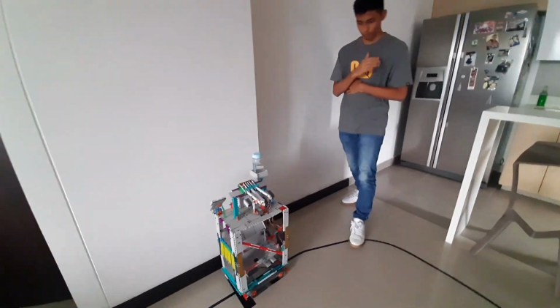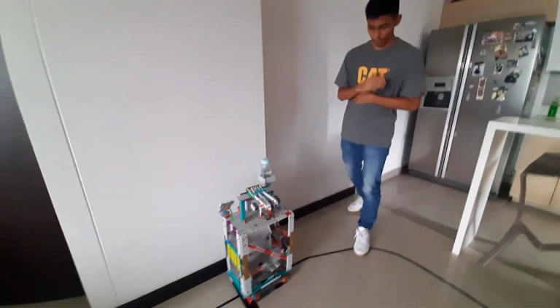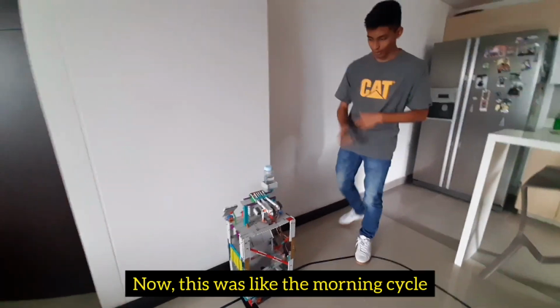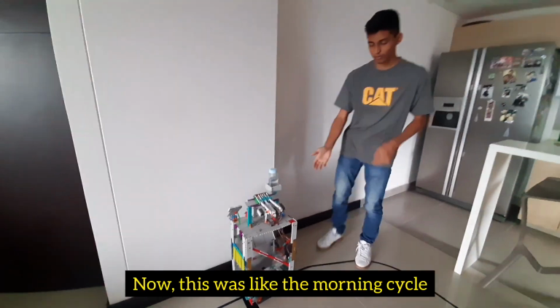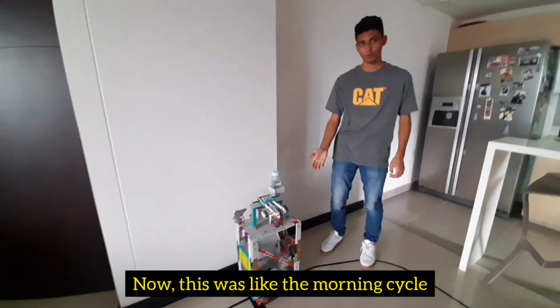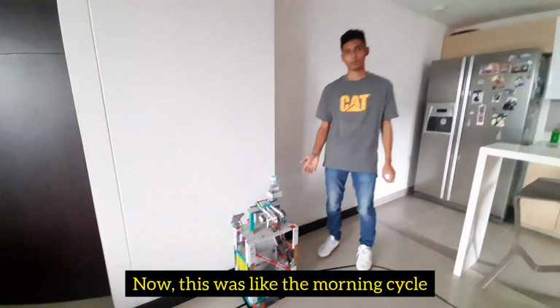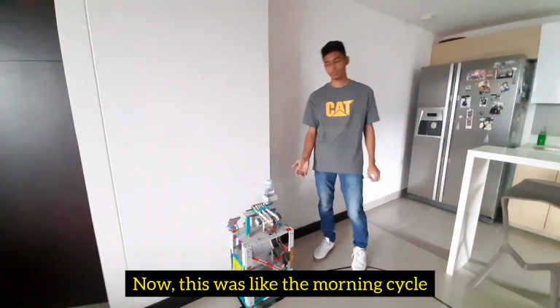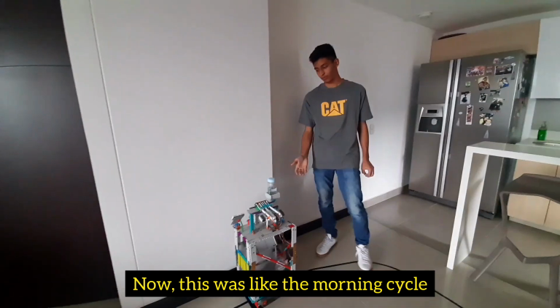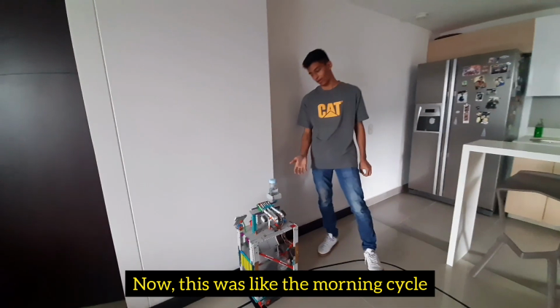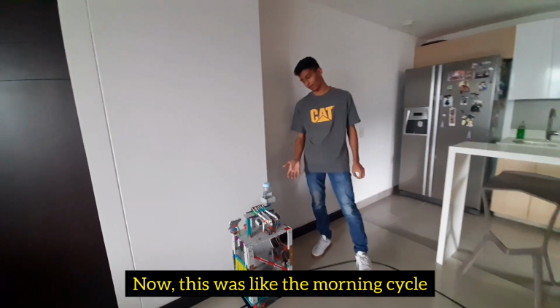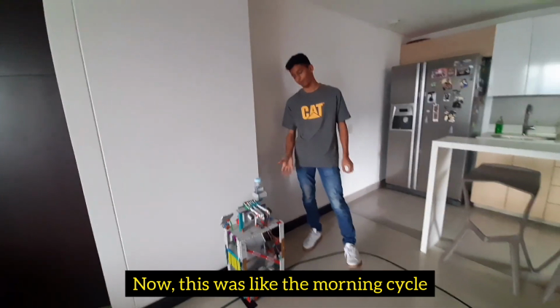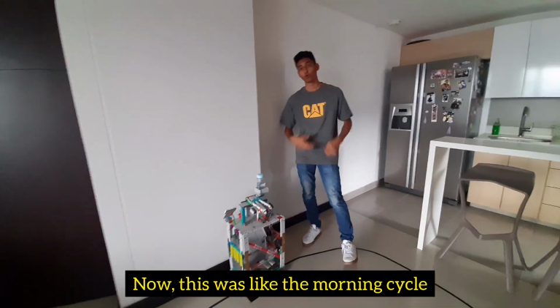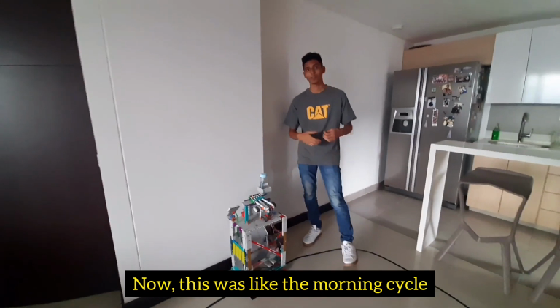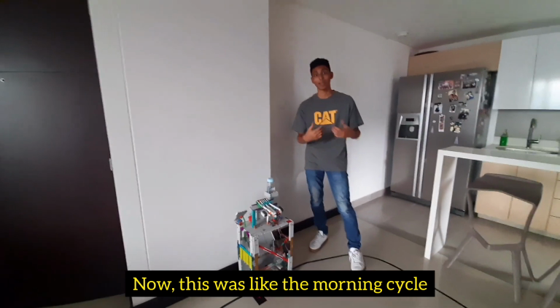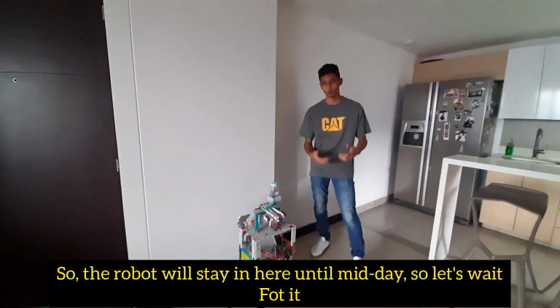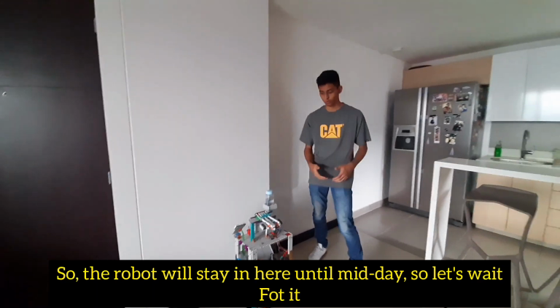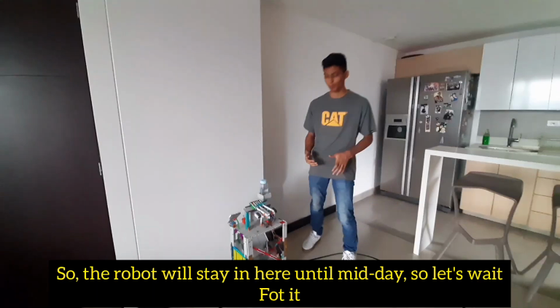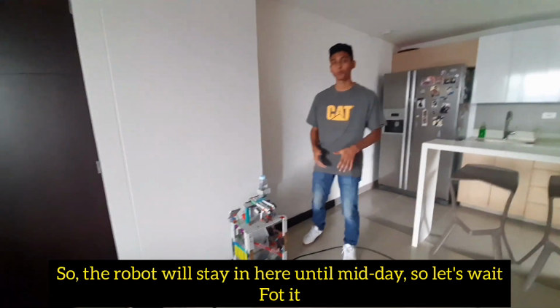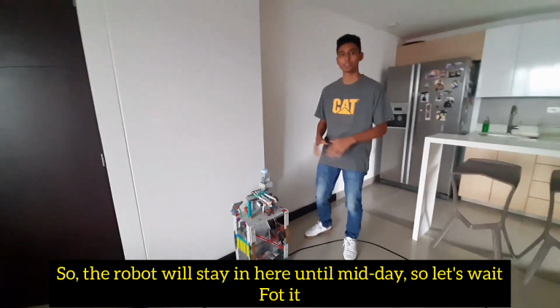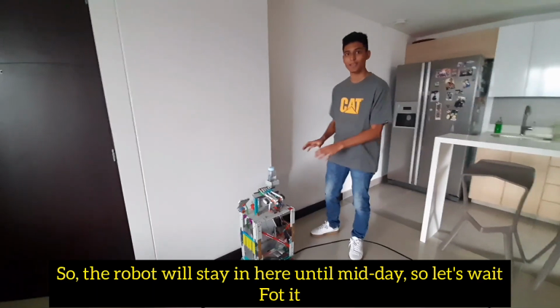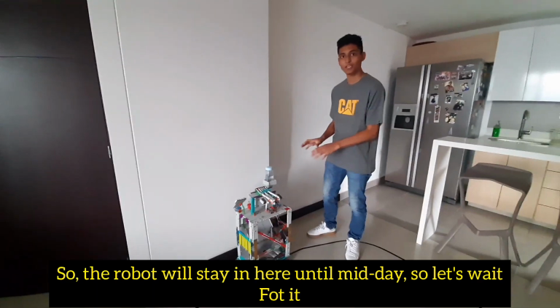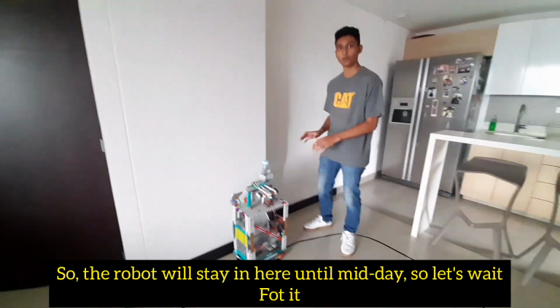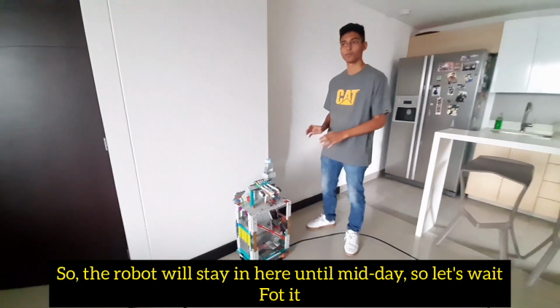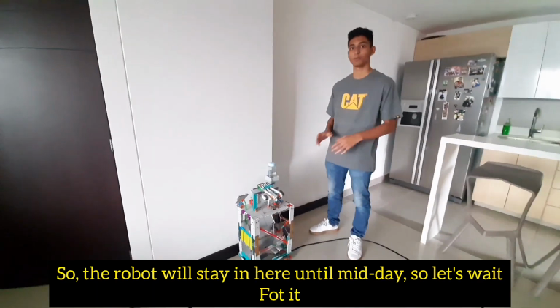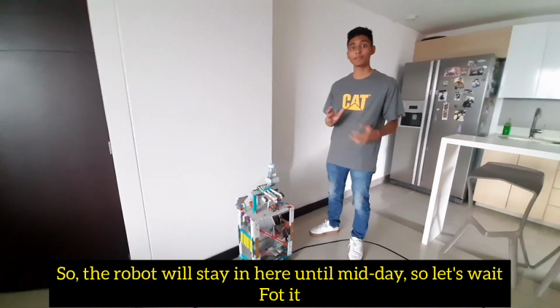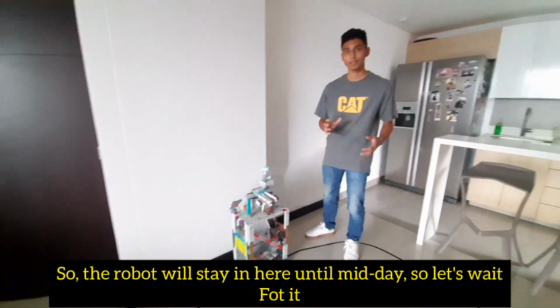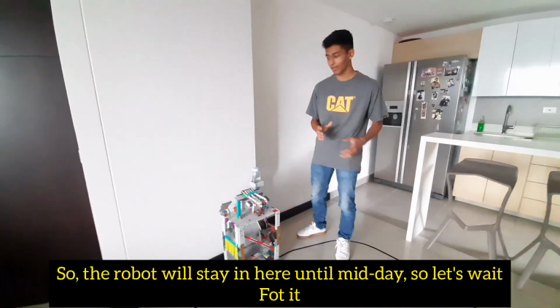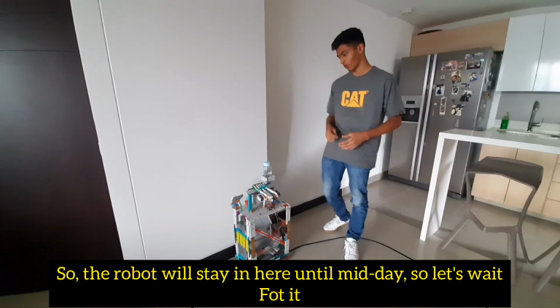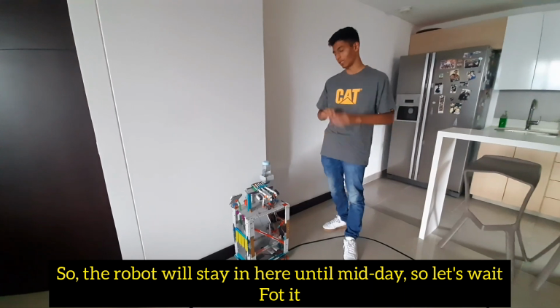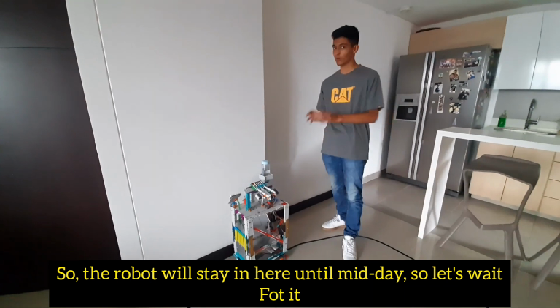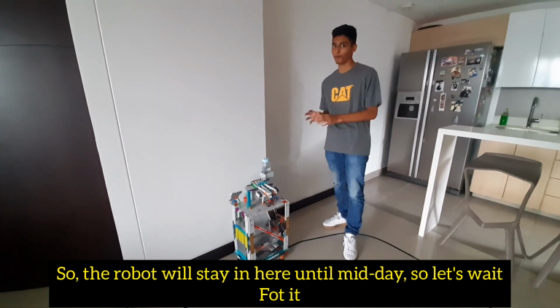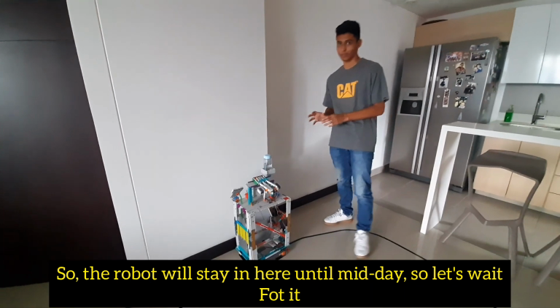This was the morning cycle. The robot will stay here until midday, so let's wait for it.